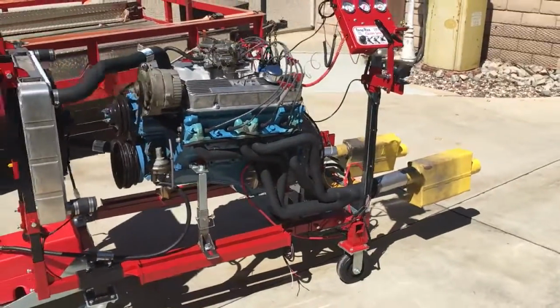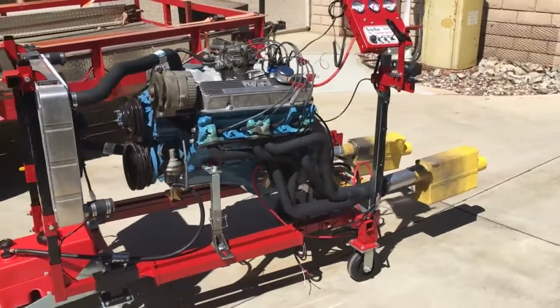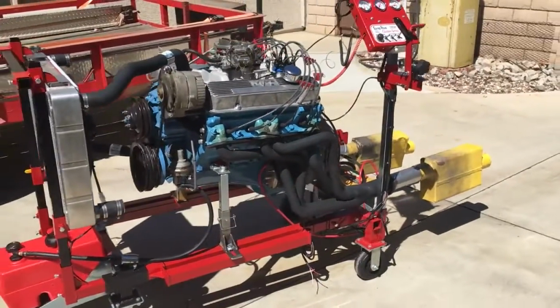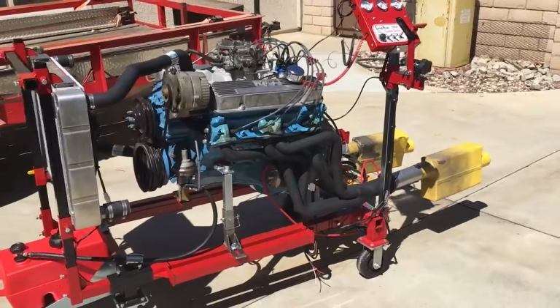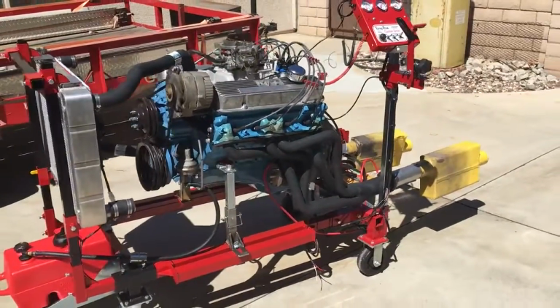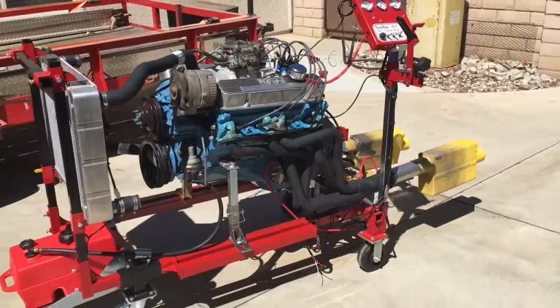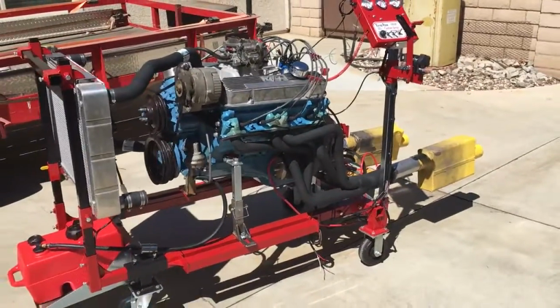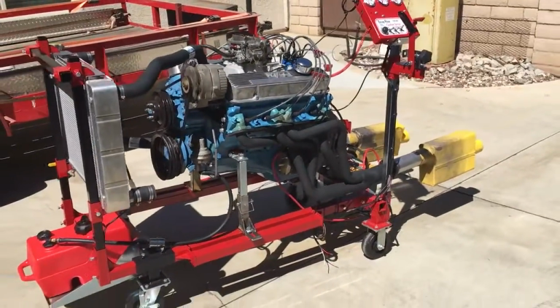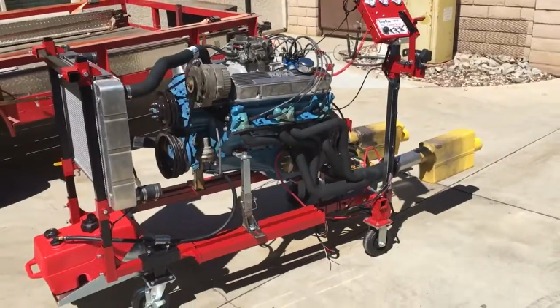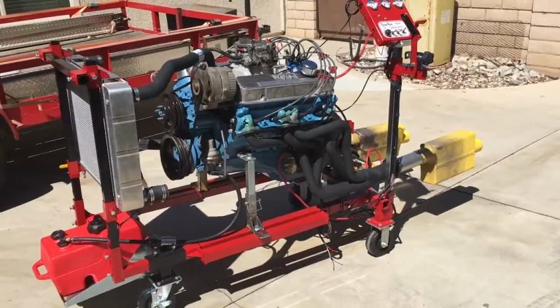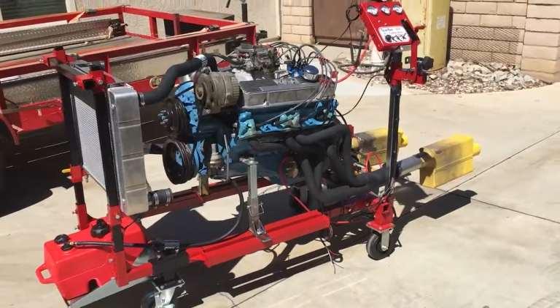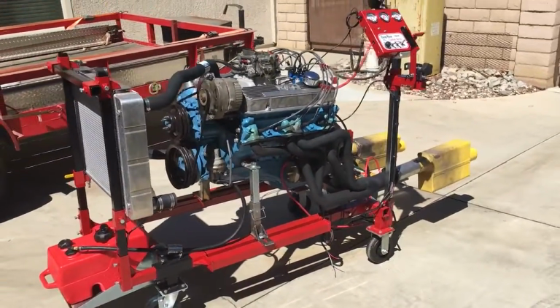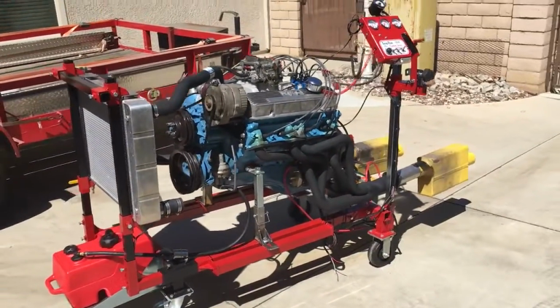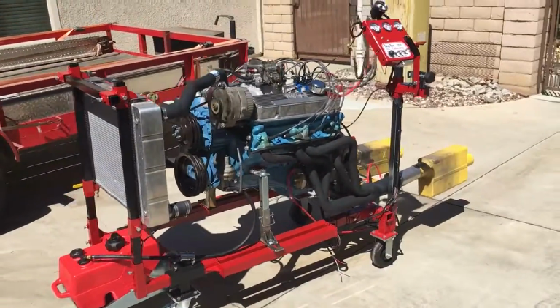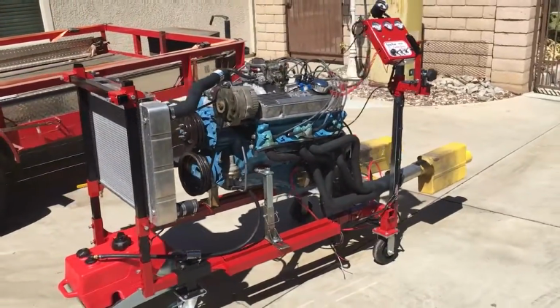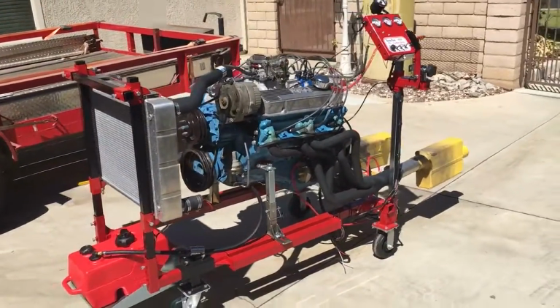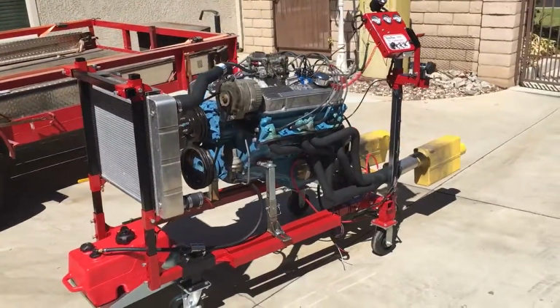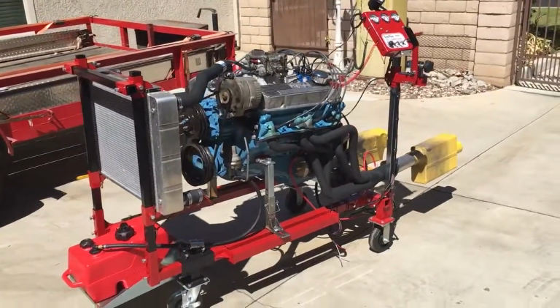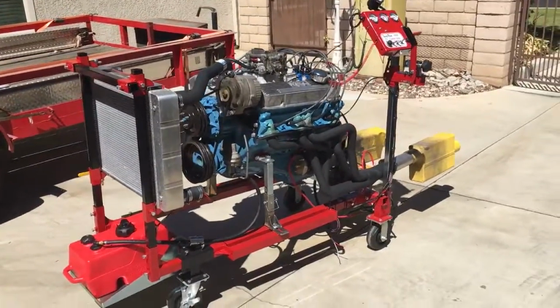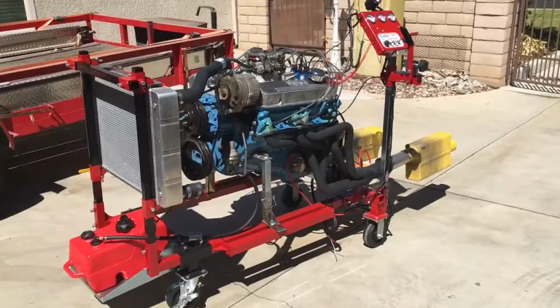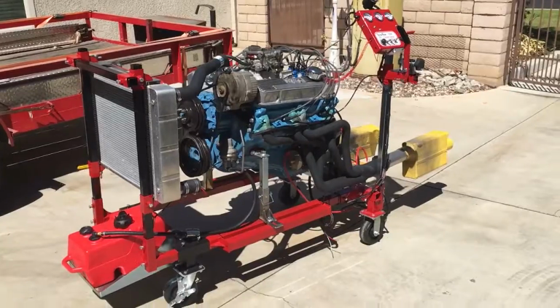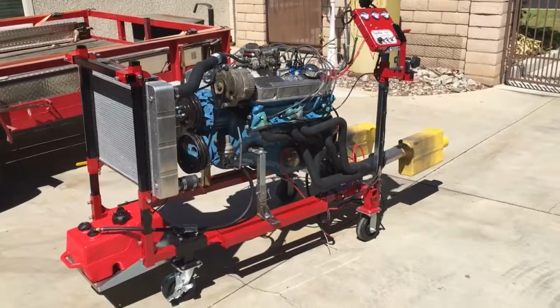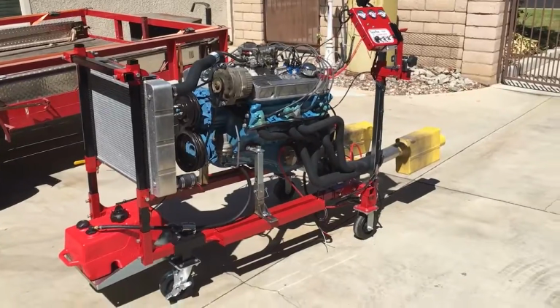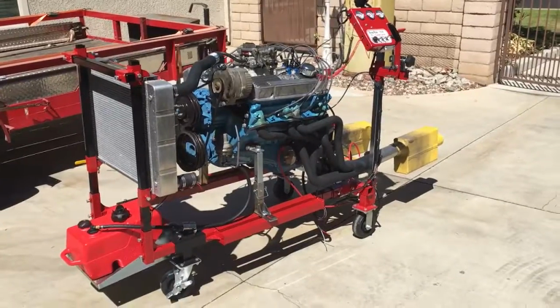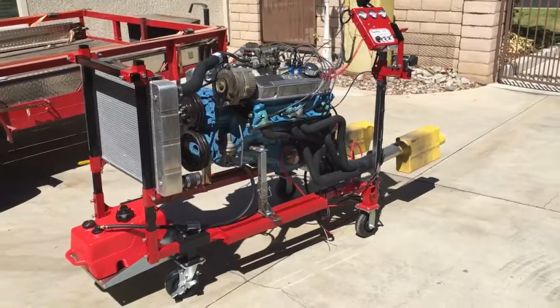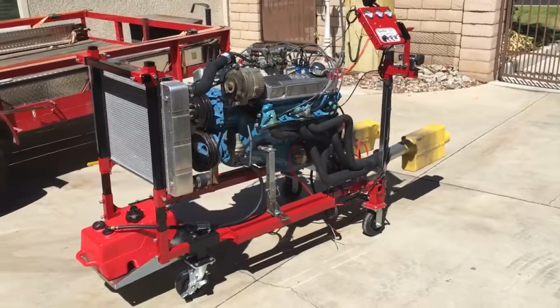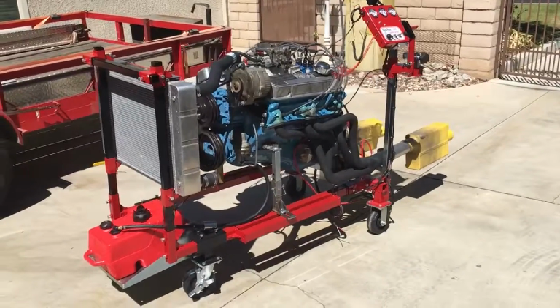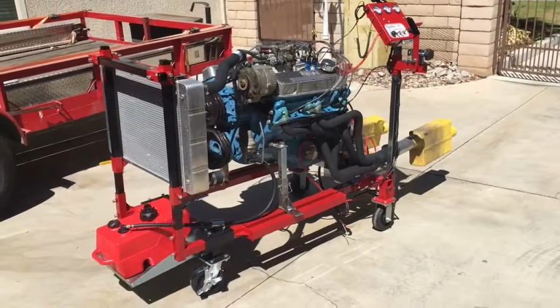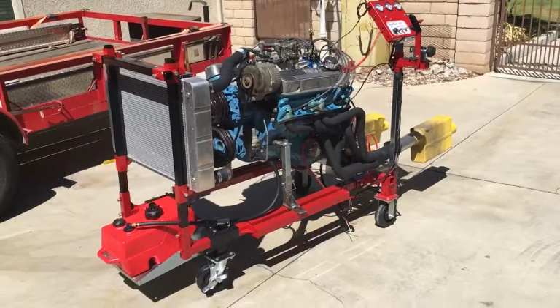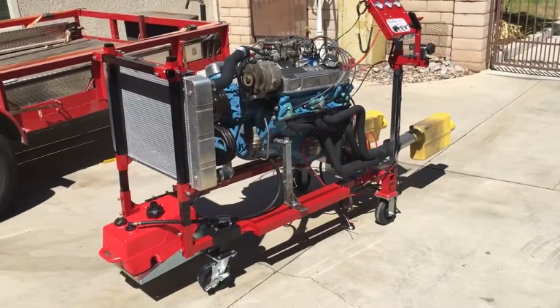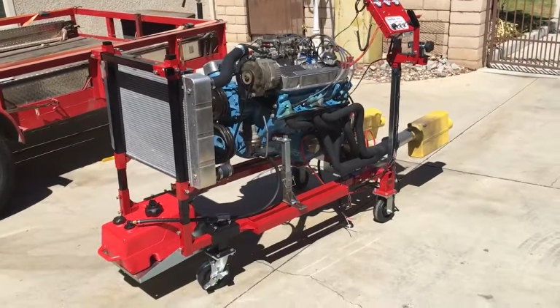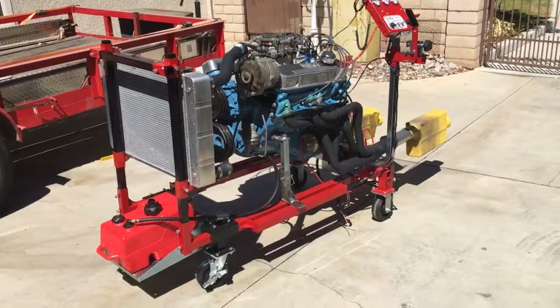Thanks for coming by and seeing the easy run engine run stand with our new Pontiac 400 engine.